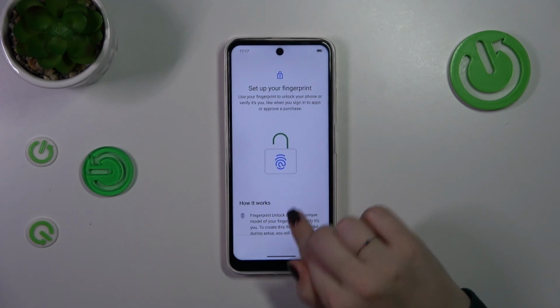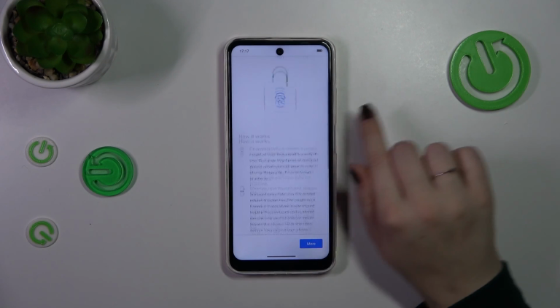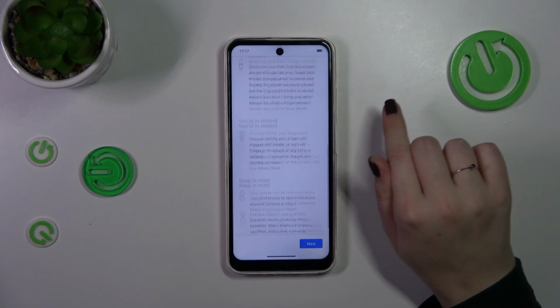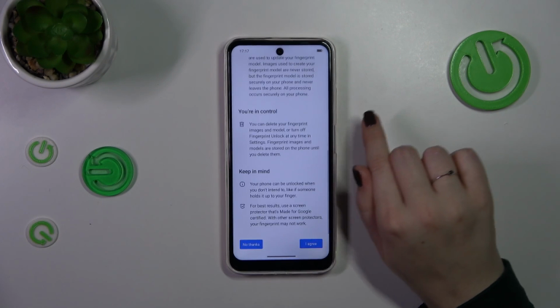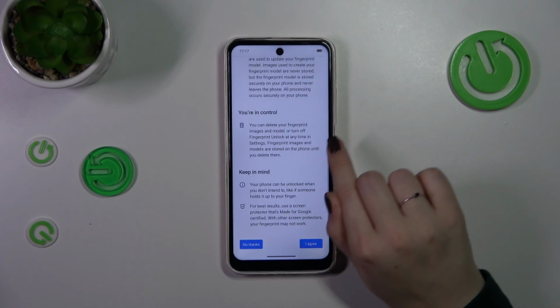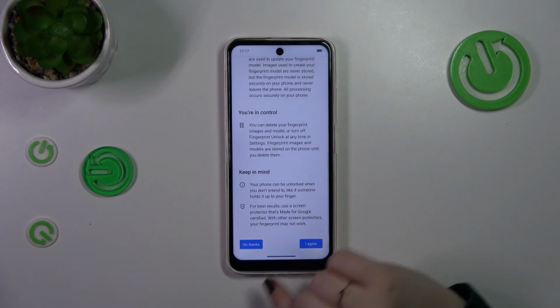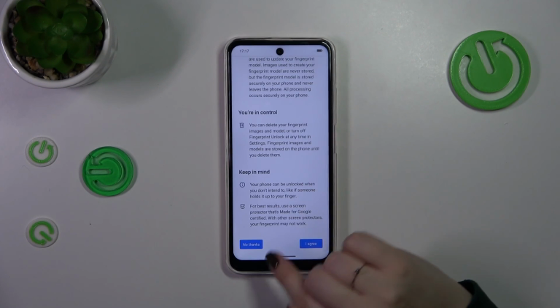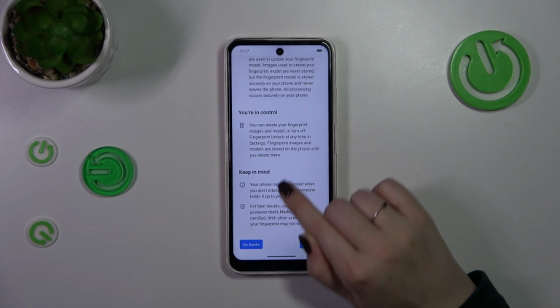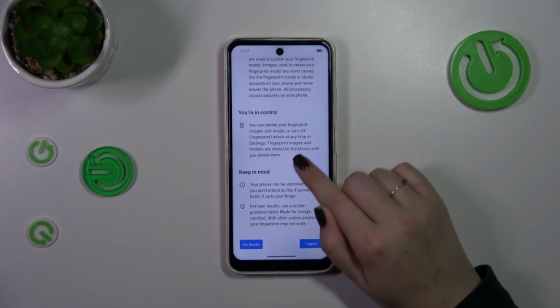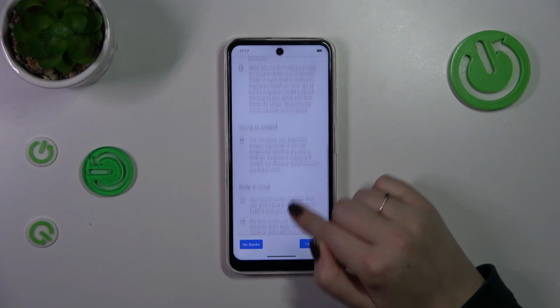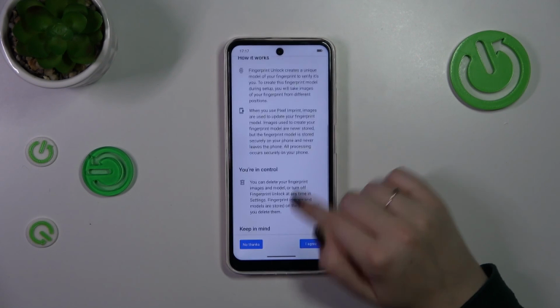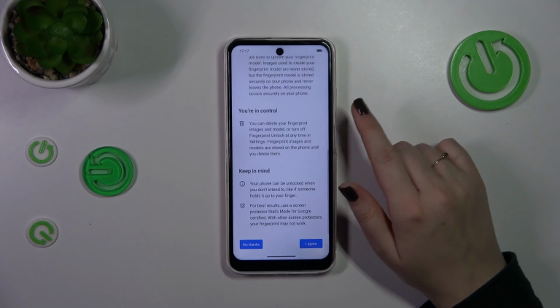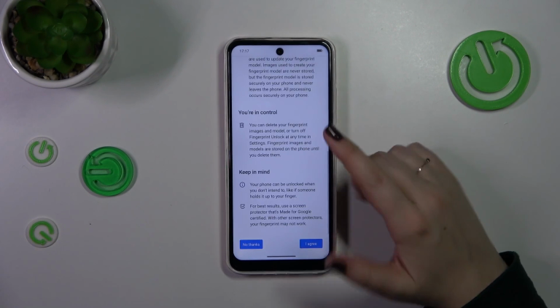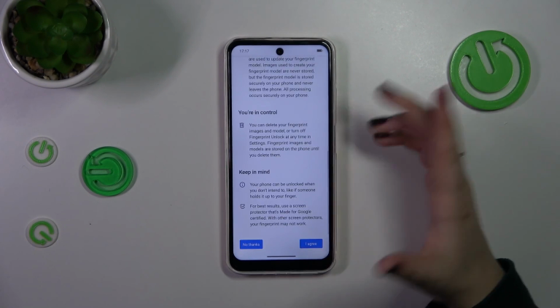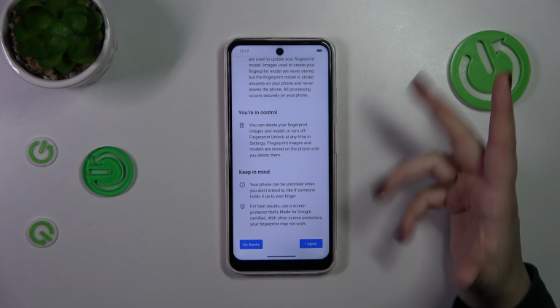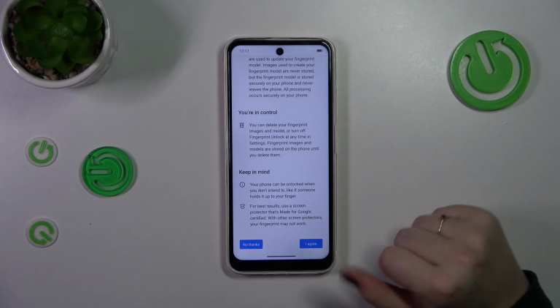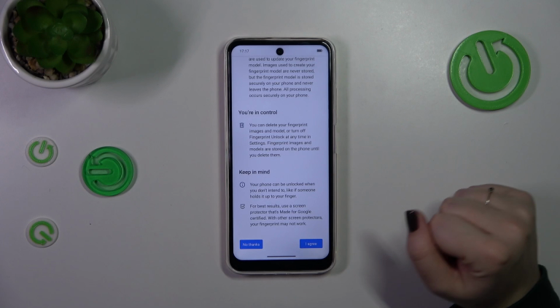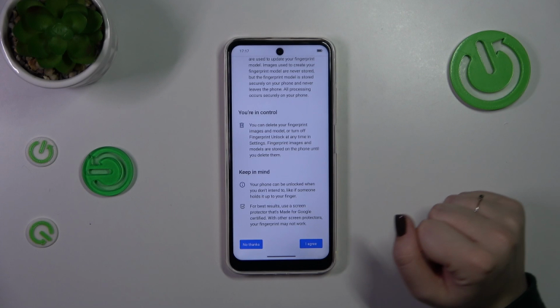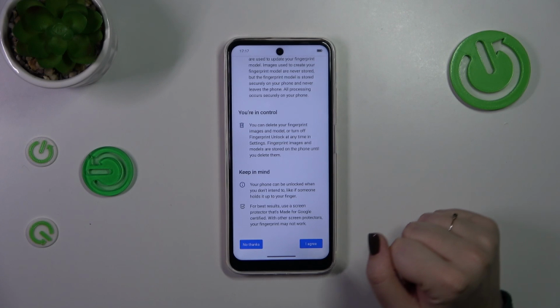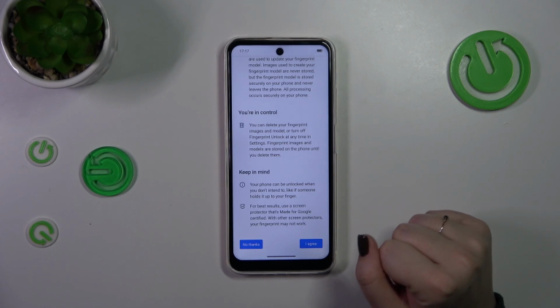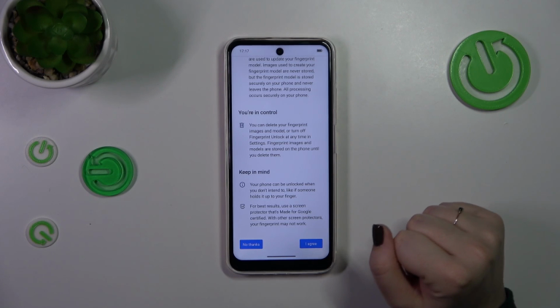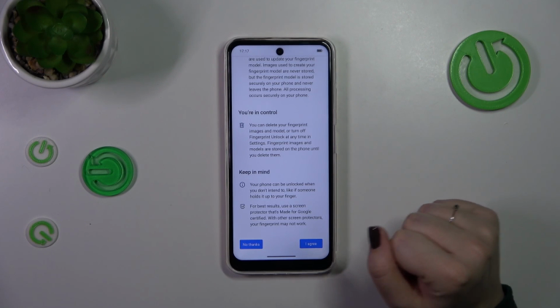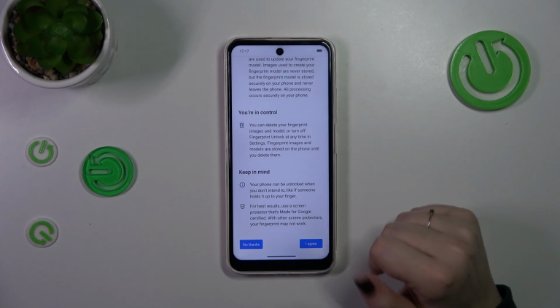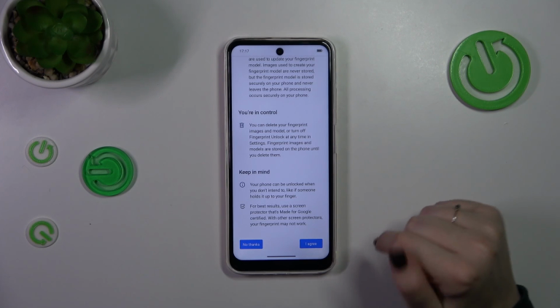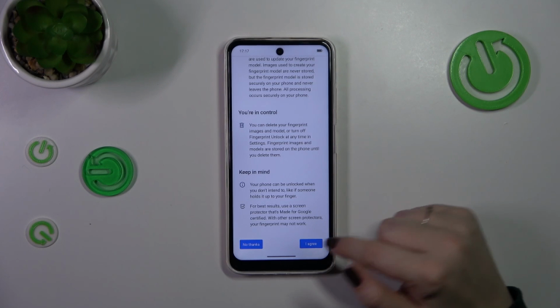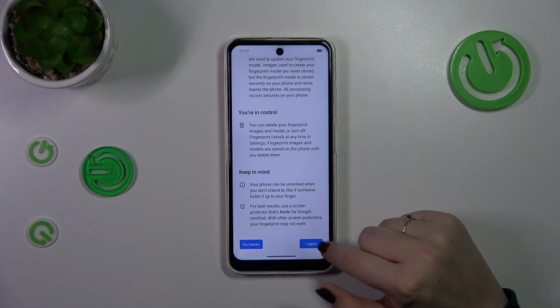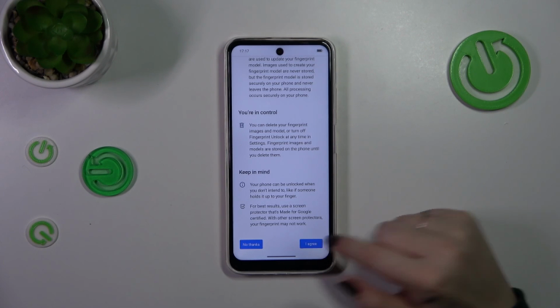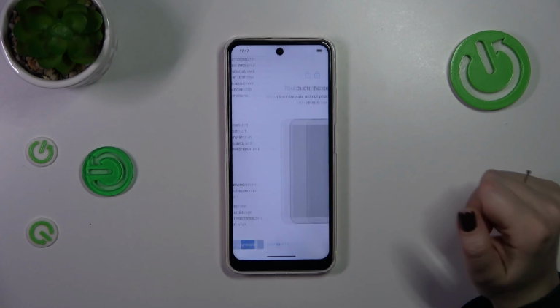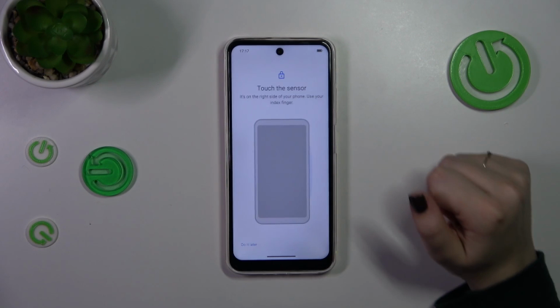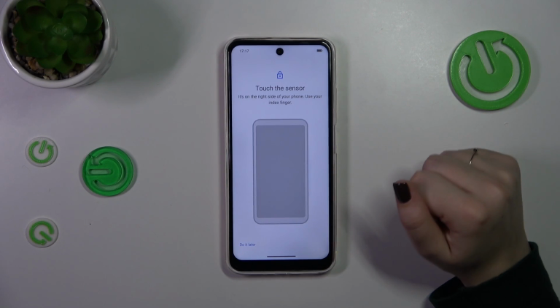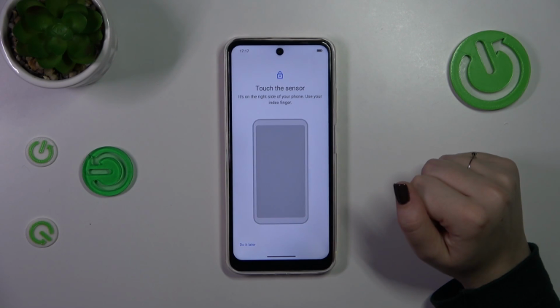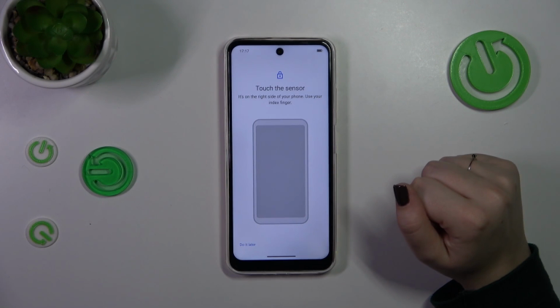Right here we've got the information about the fingerprint, so I highly recommend to check it and then tap on I agree.